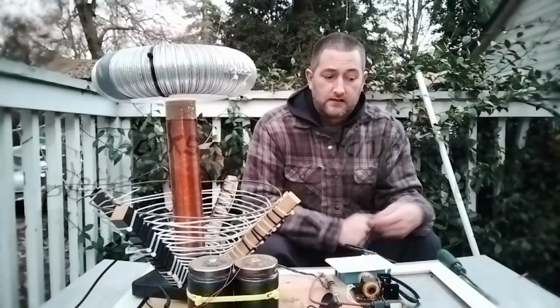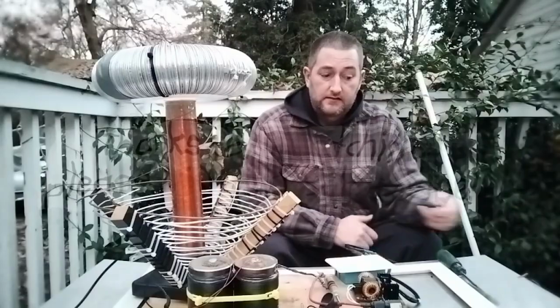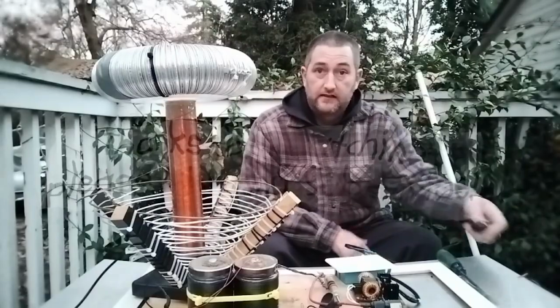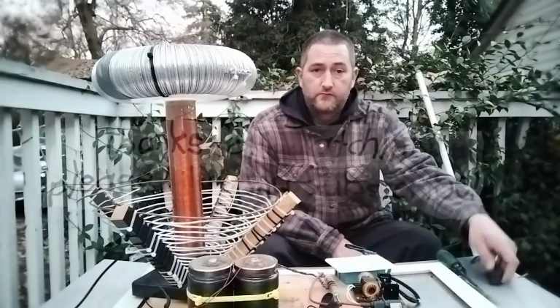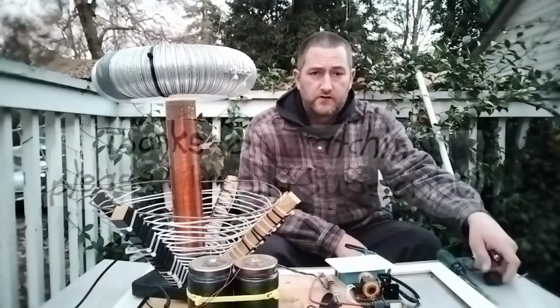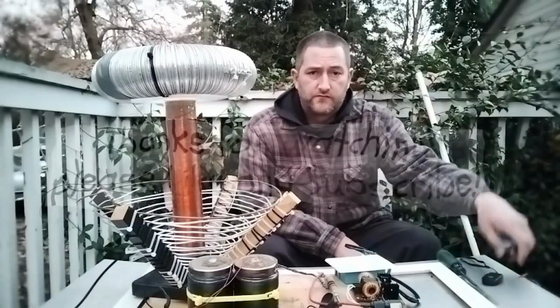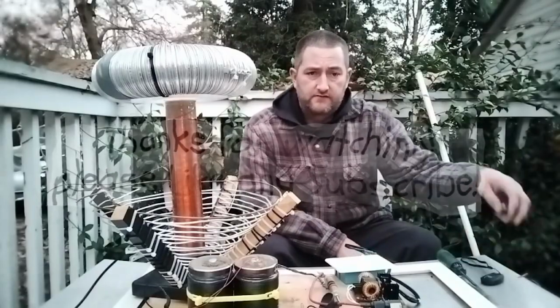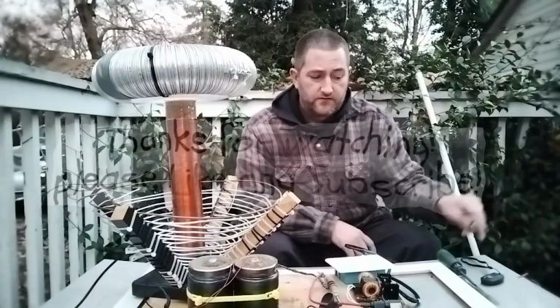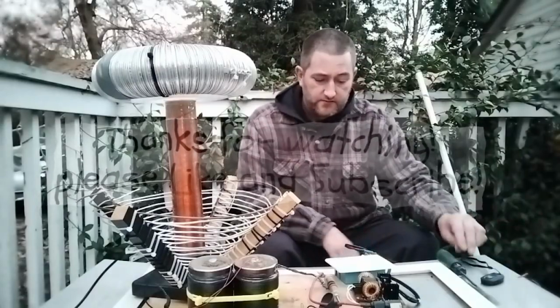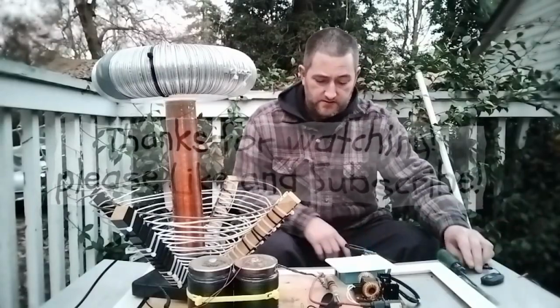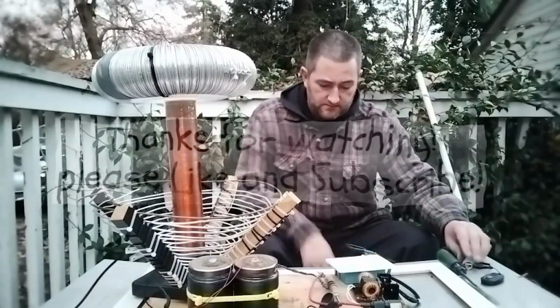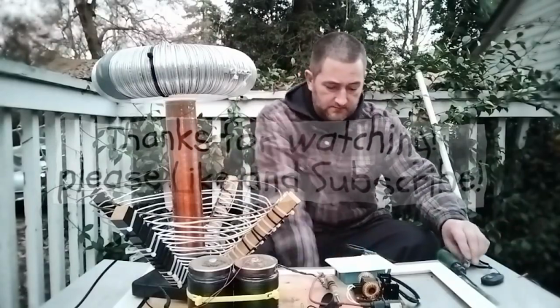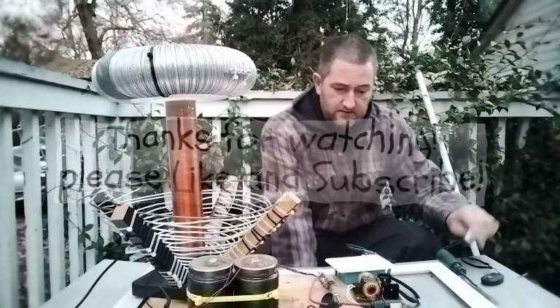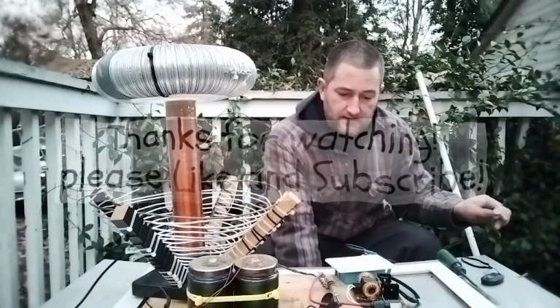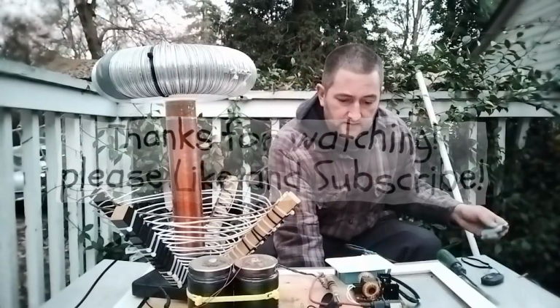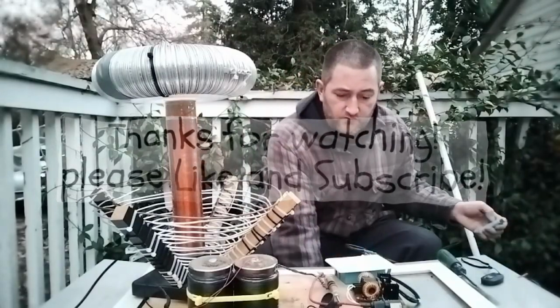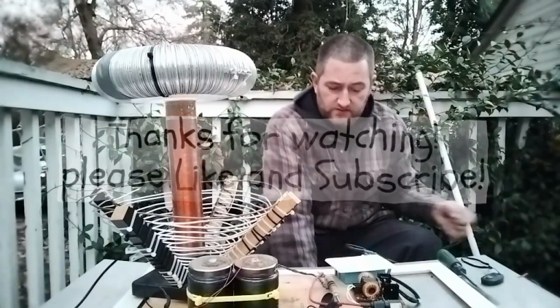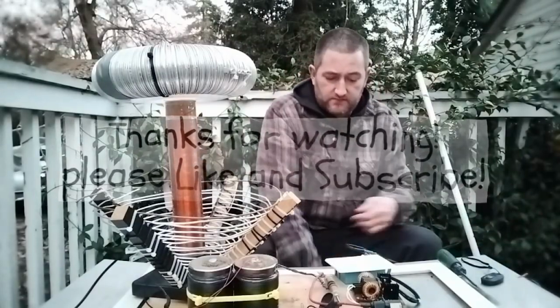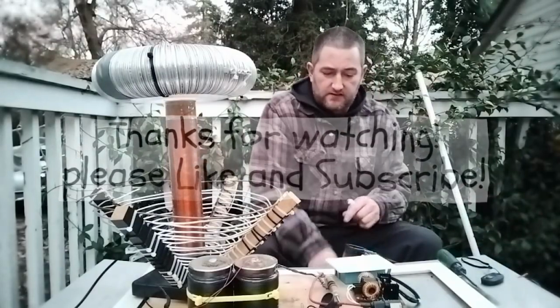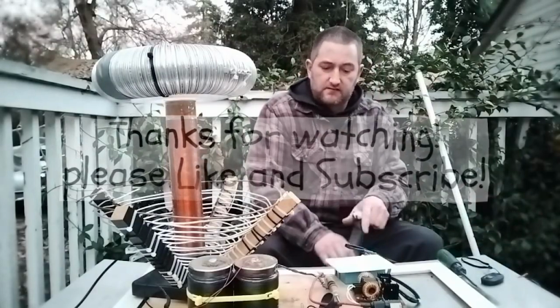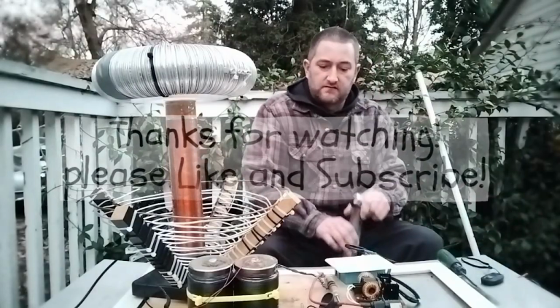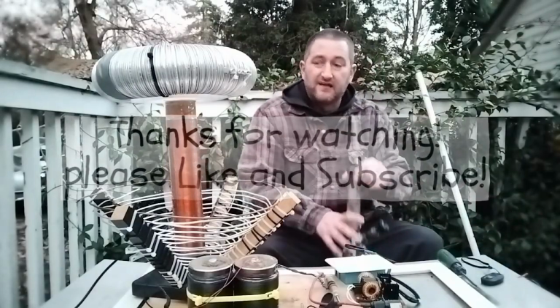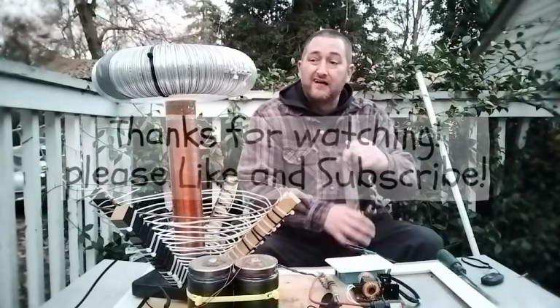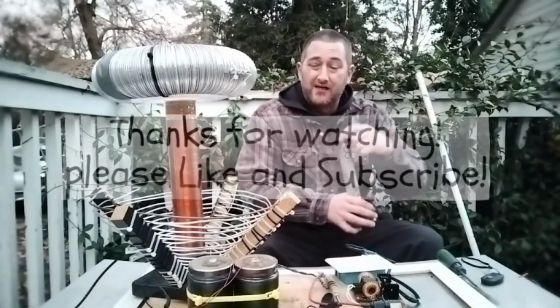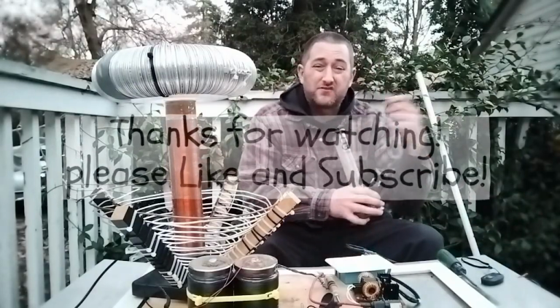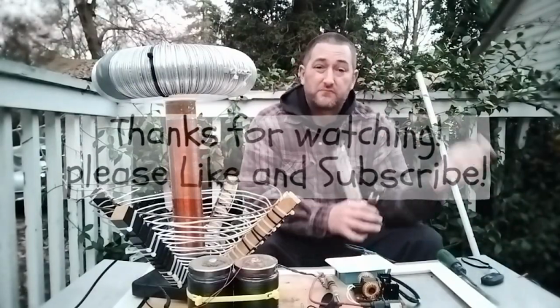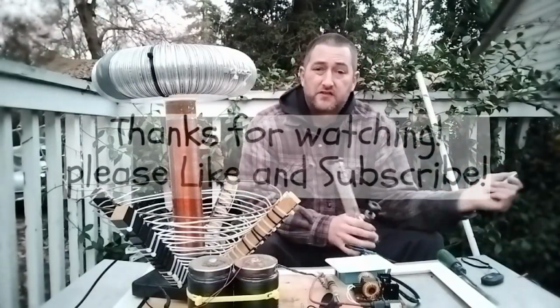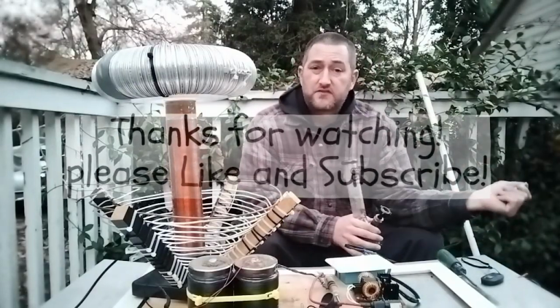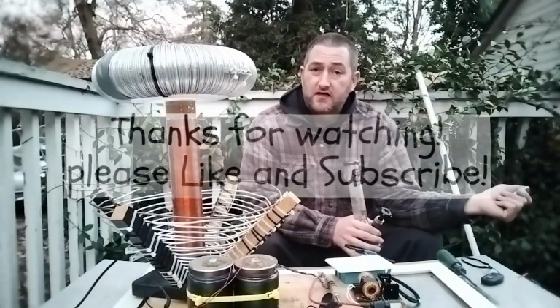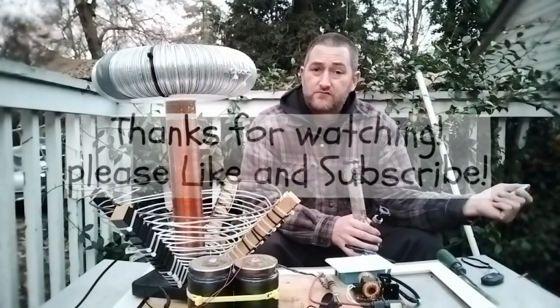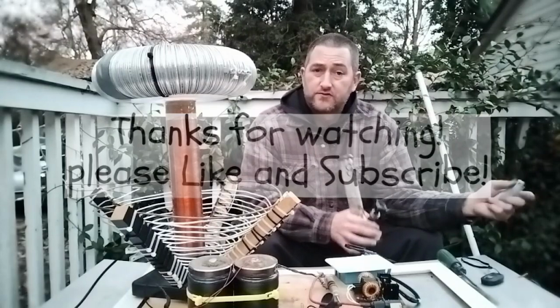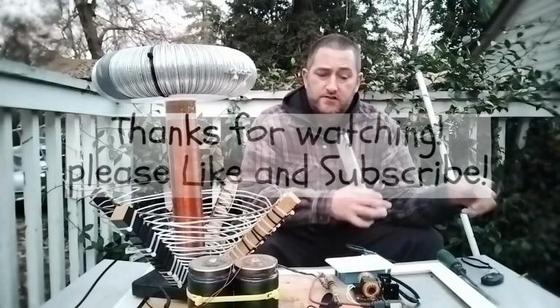Okay, well without further ado, I will get ready and we'll start playing with some high voltage.